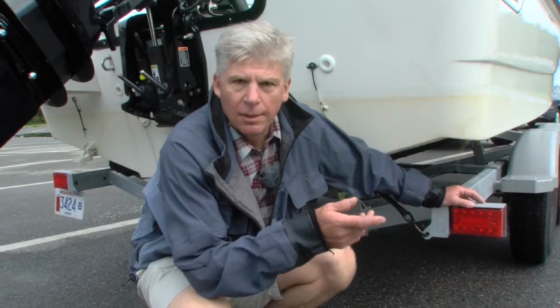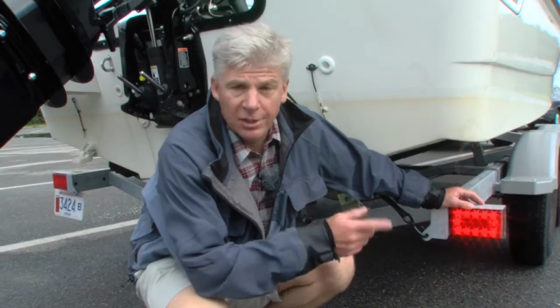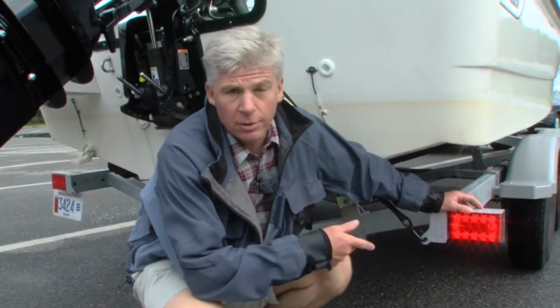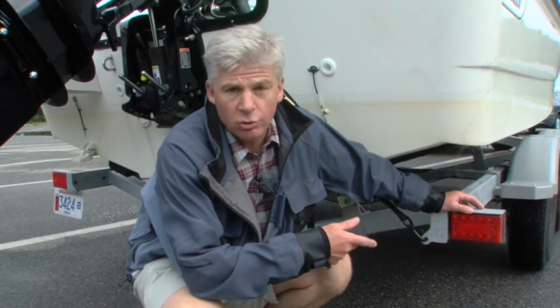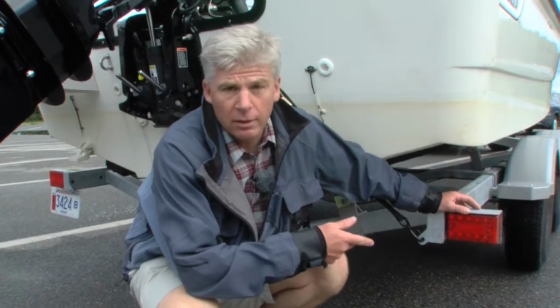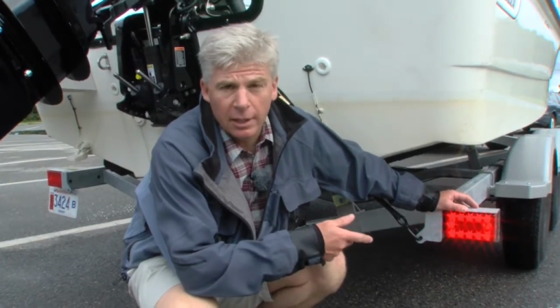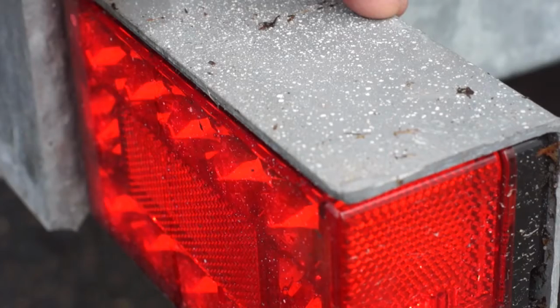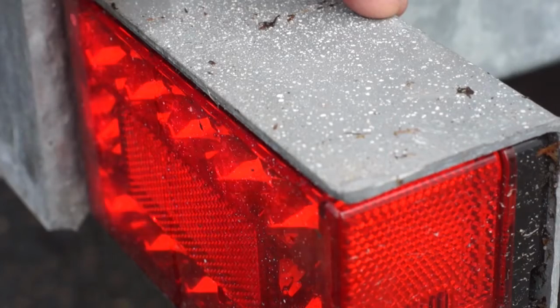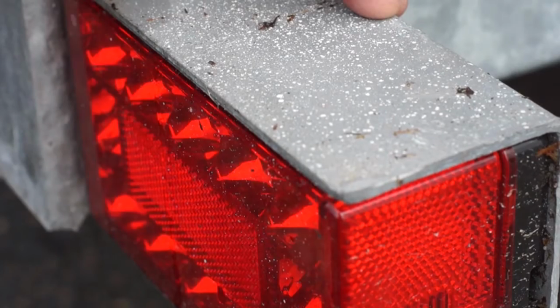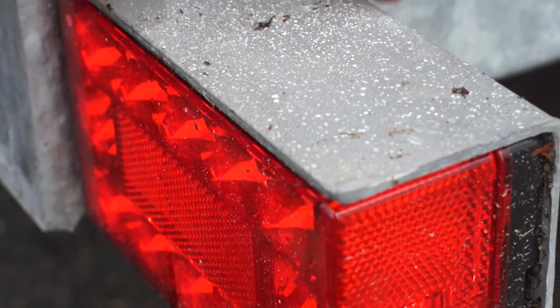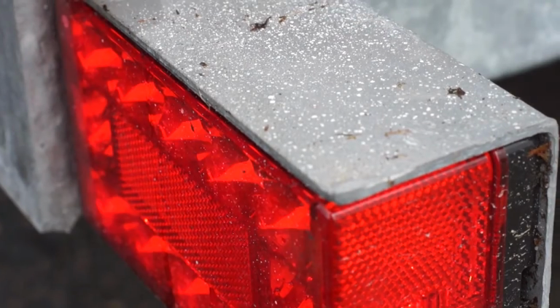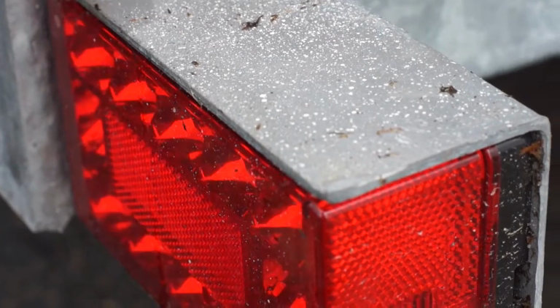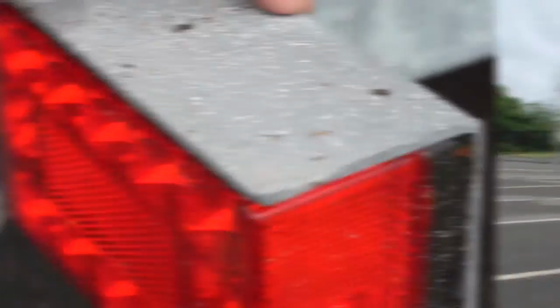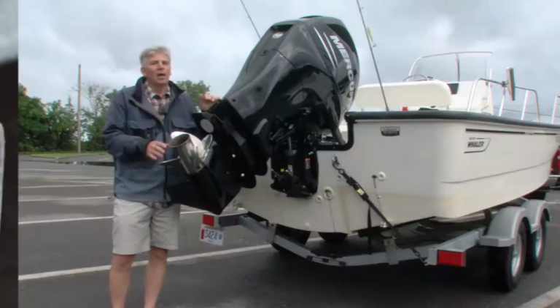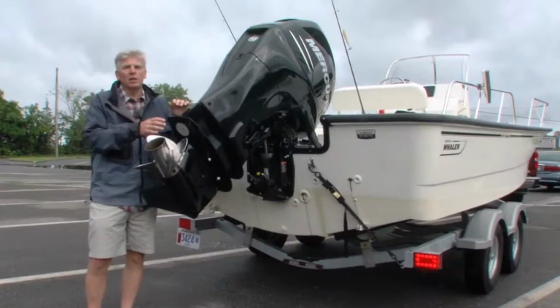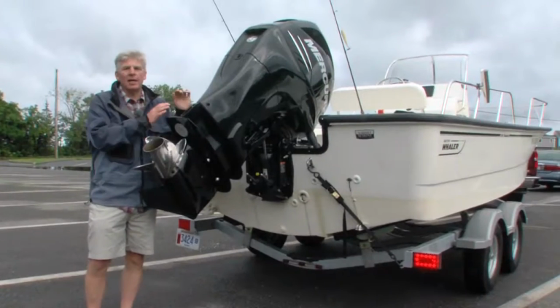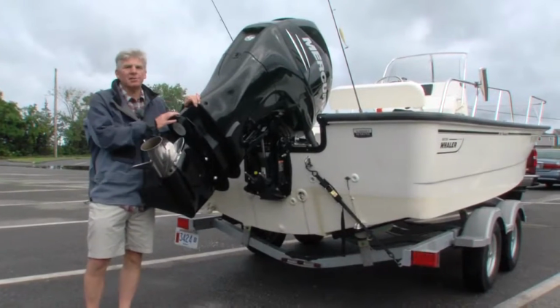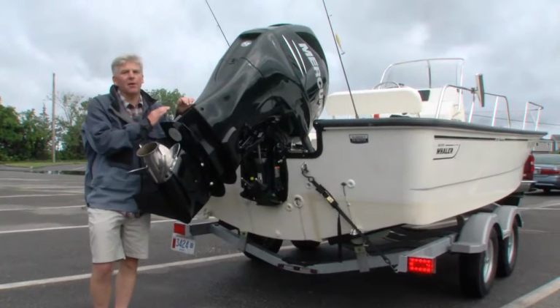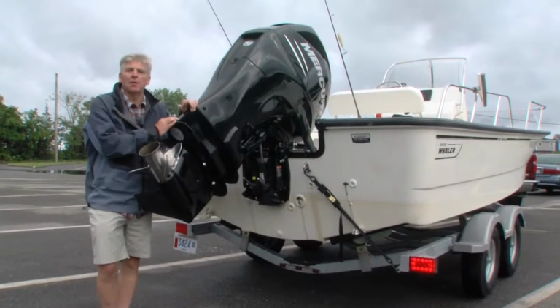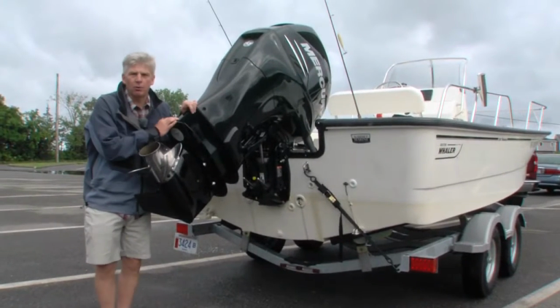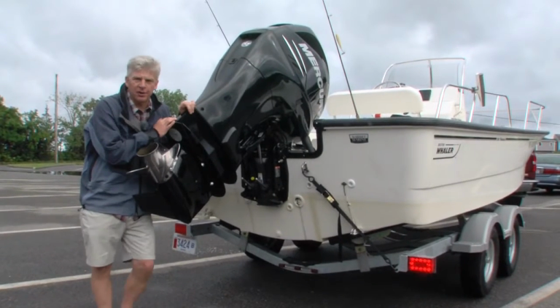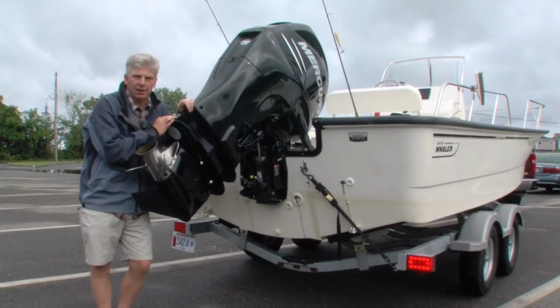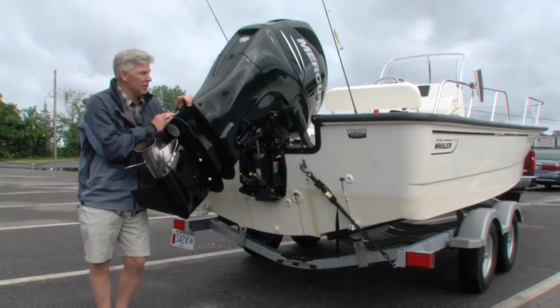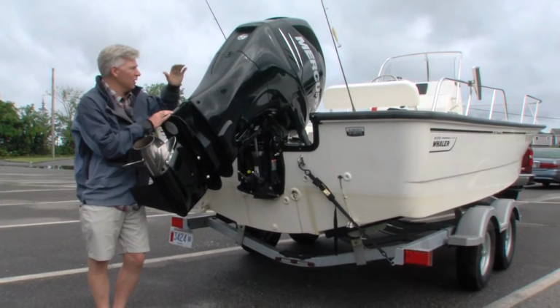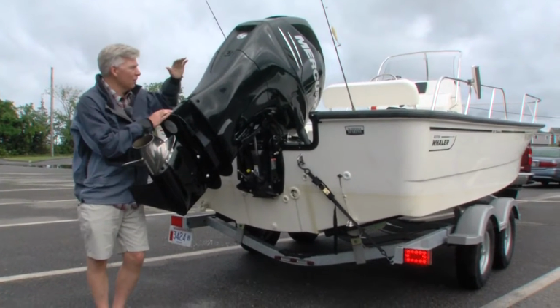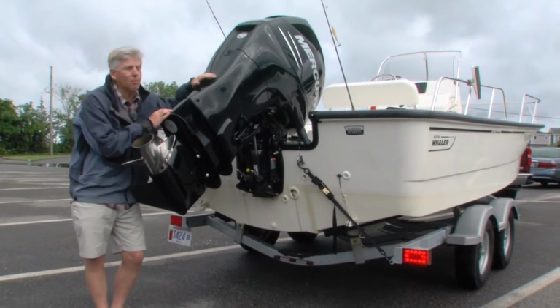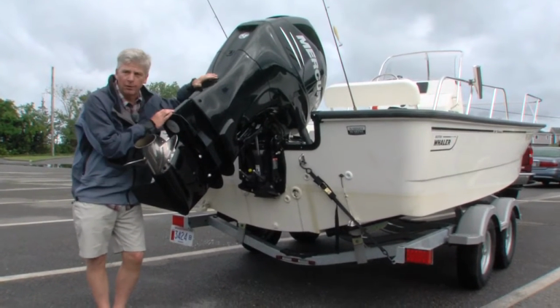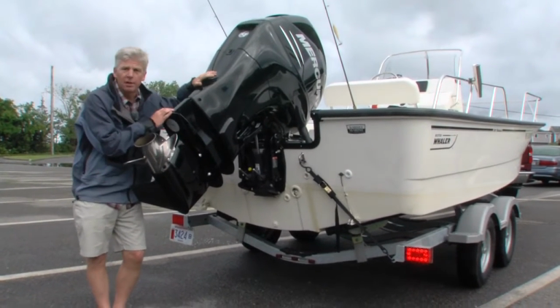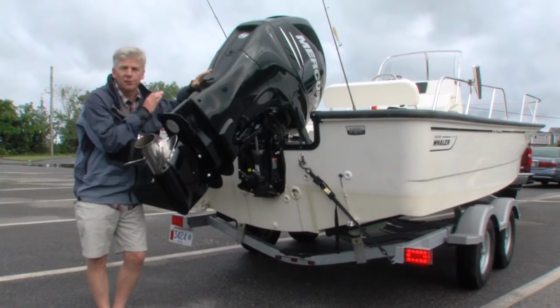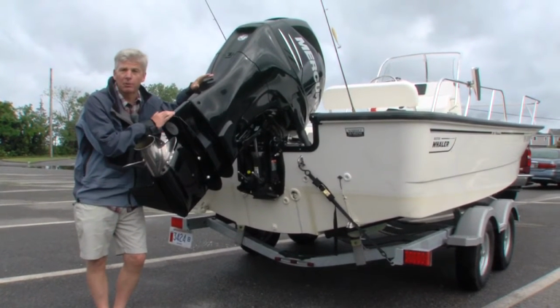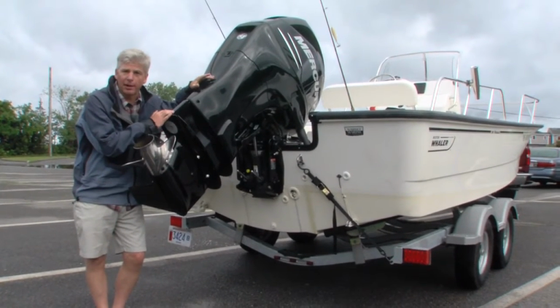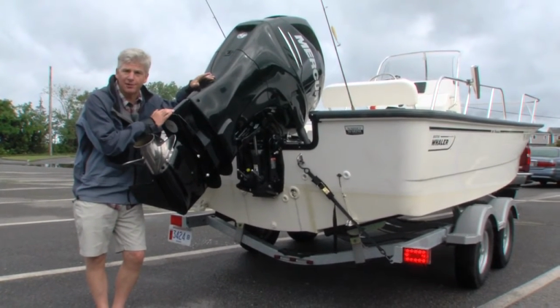Make sure that the trailer lights are functioning properly. And one last very important thing: make sure that your outboard is fully raised.